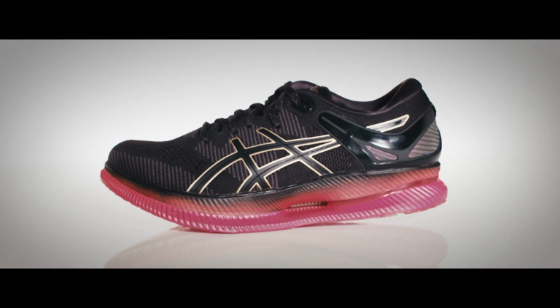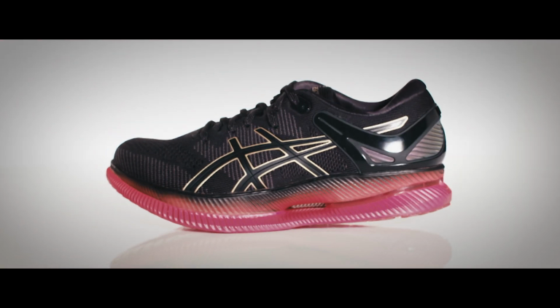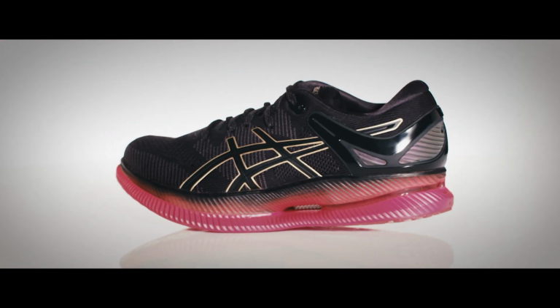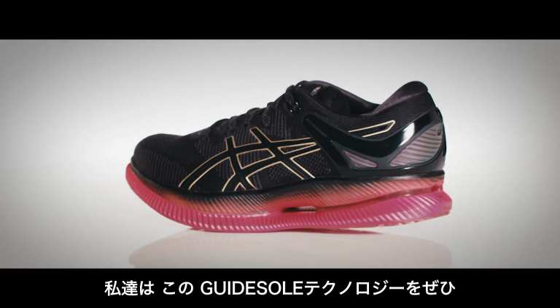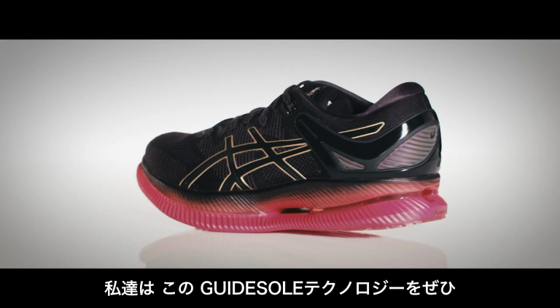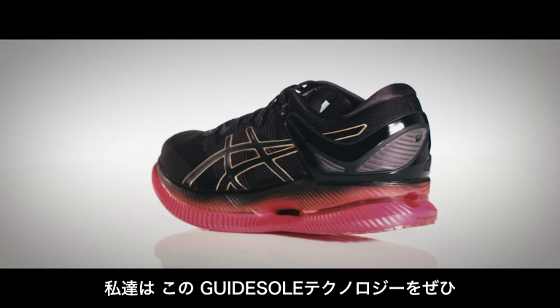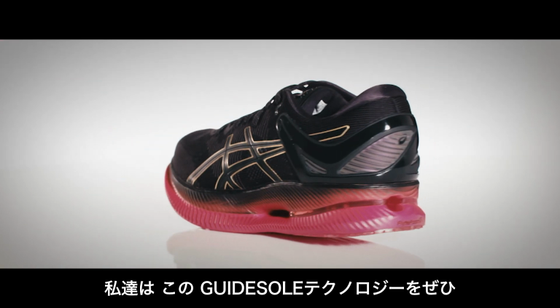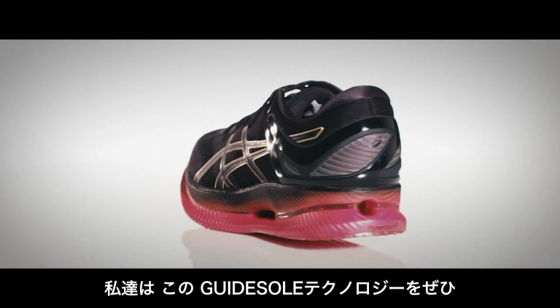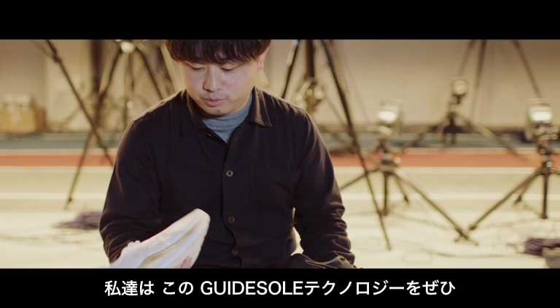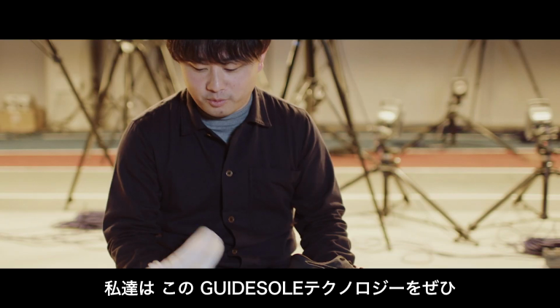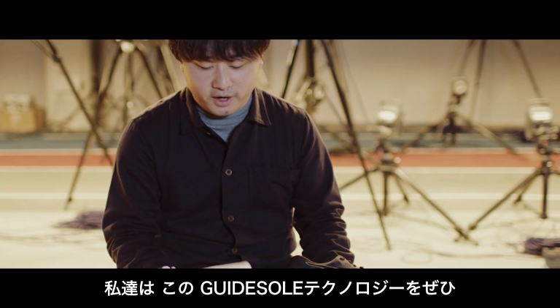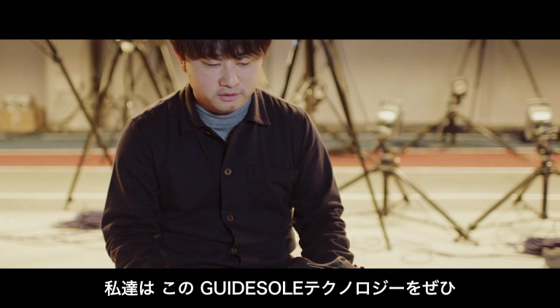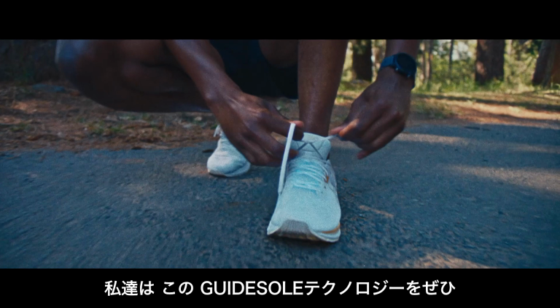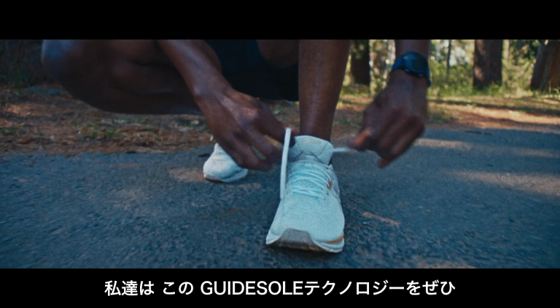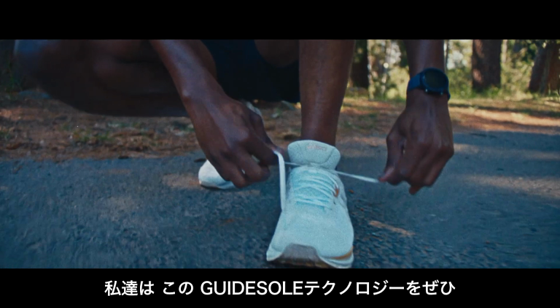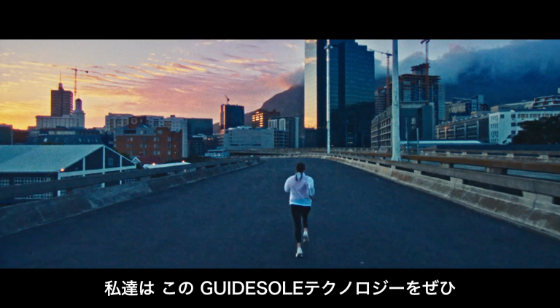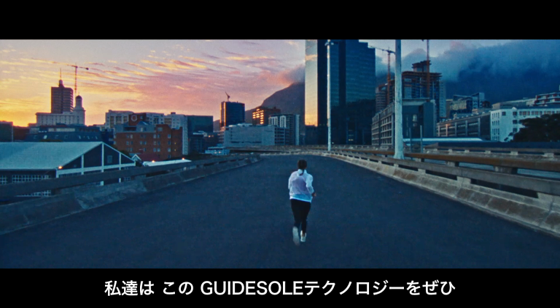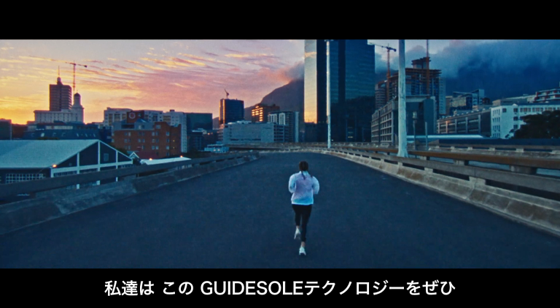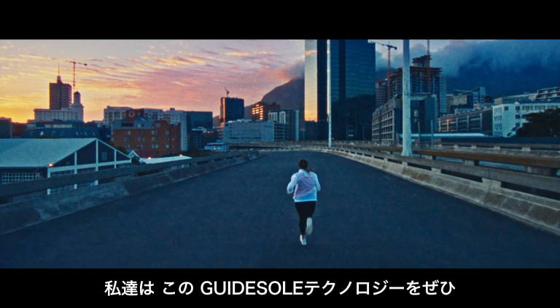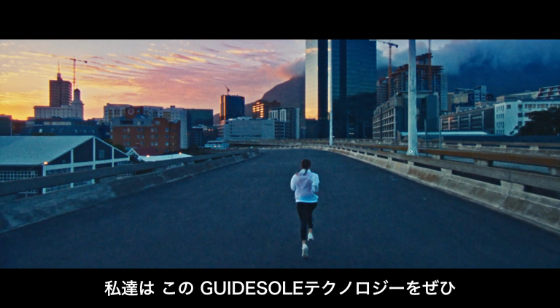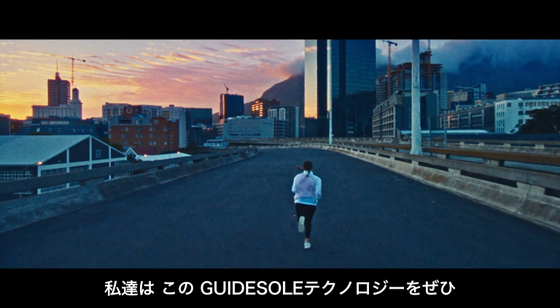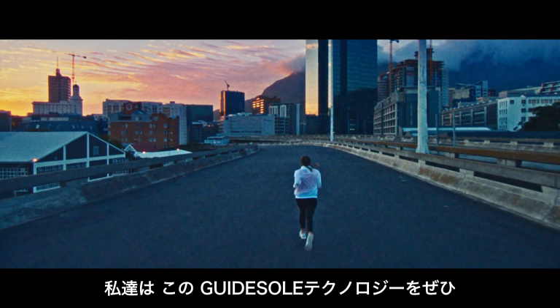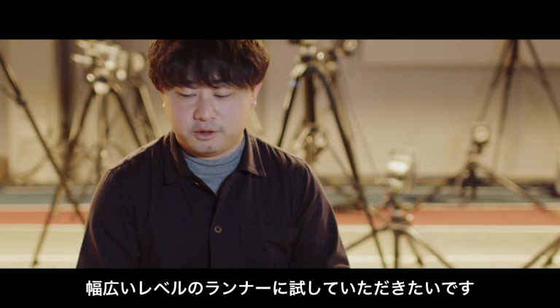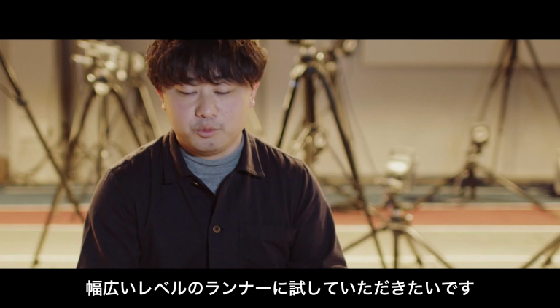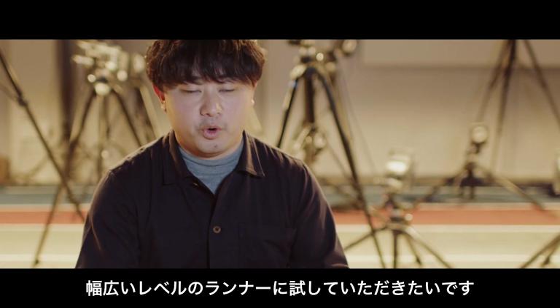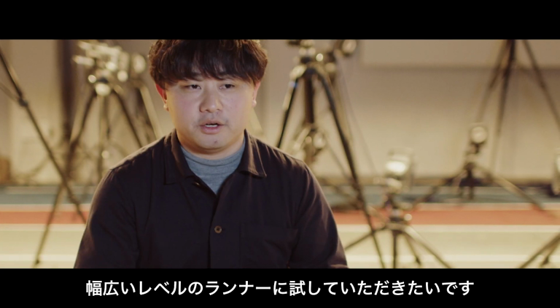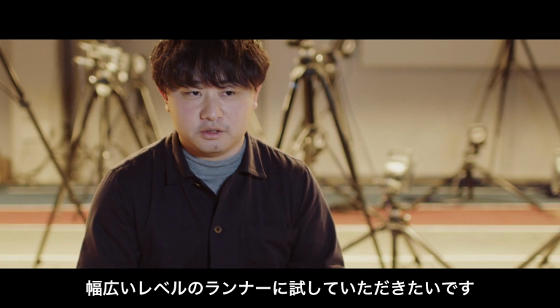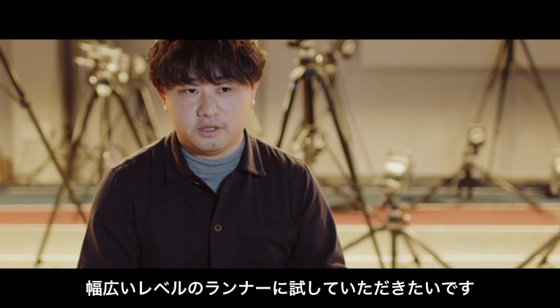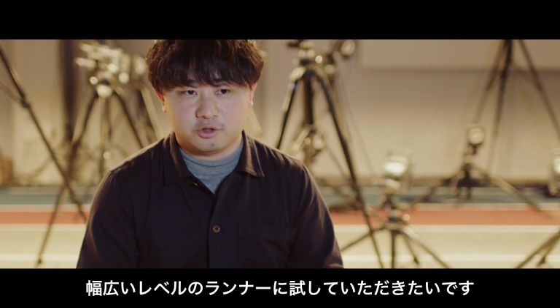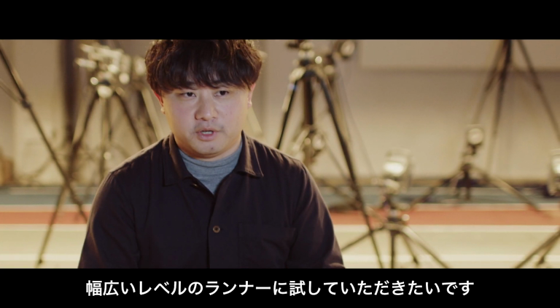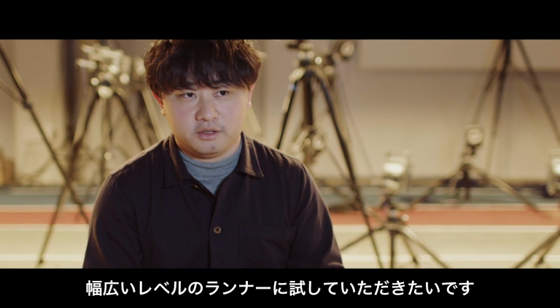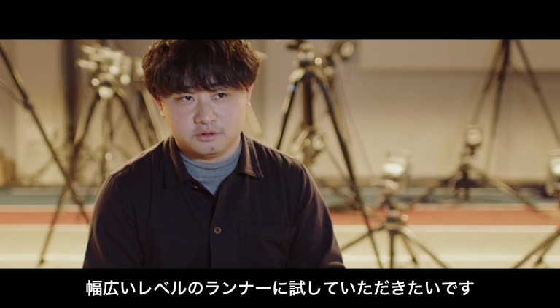We like to provide this guide soul technology to an even wider range of runners.